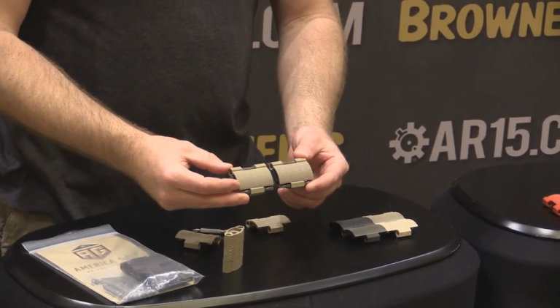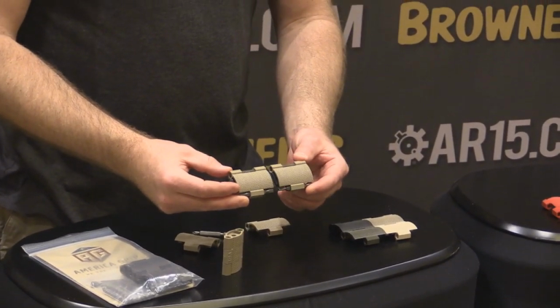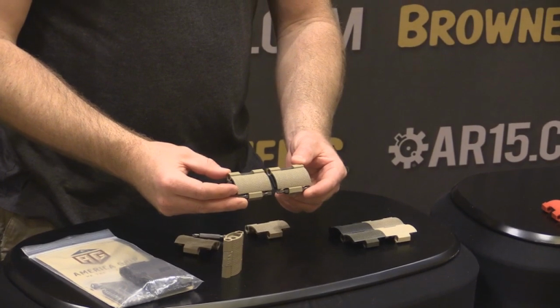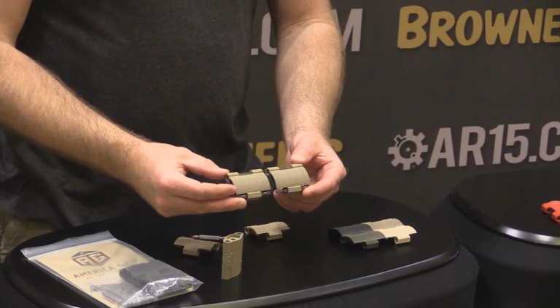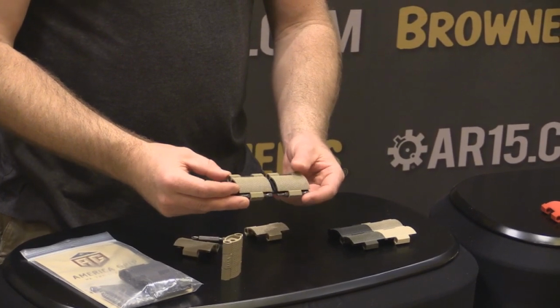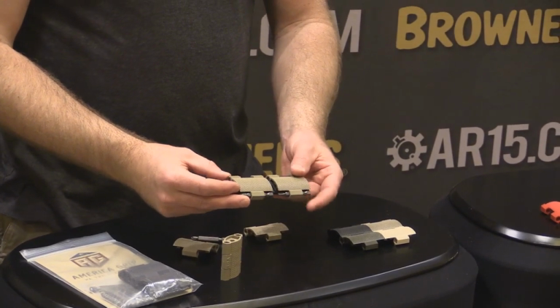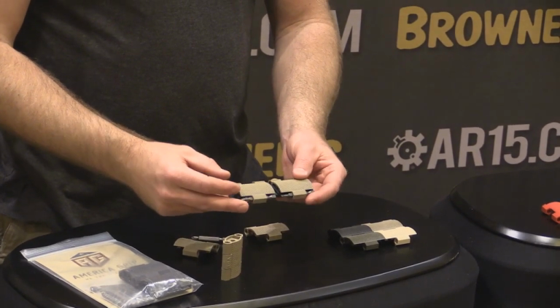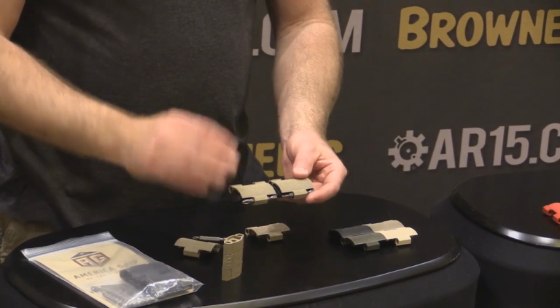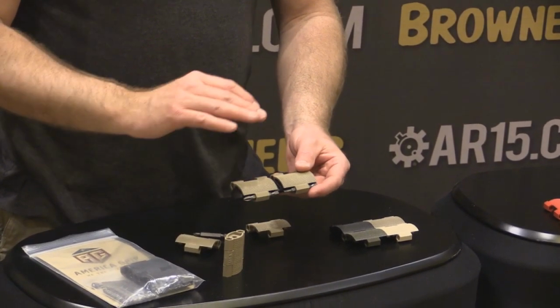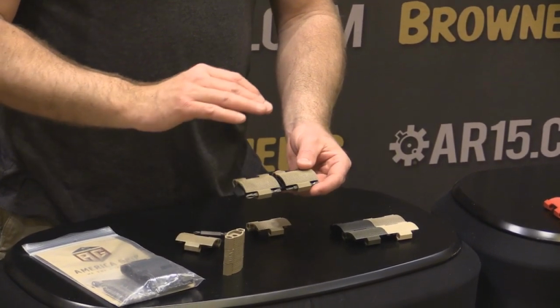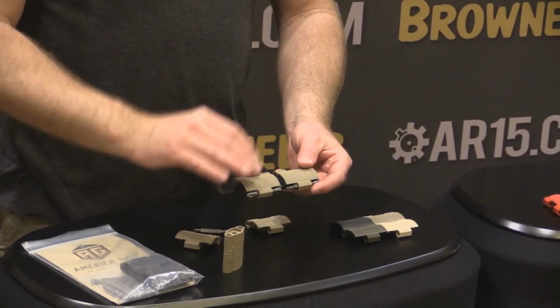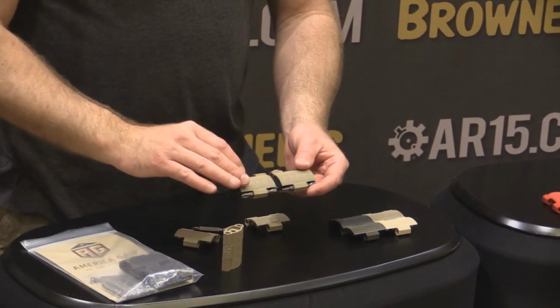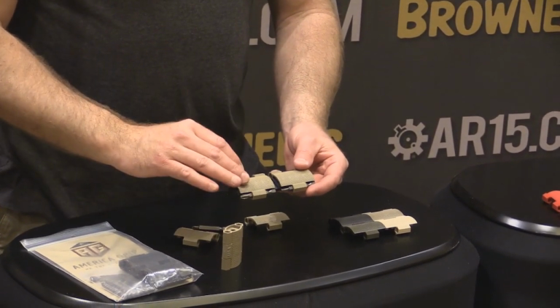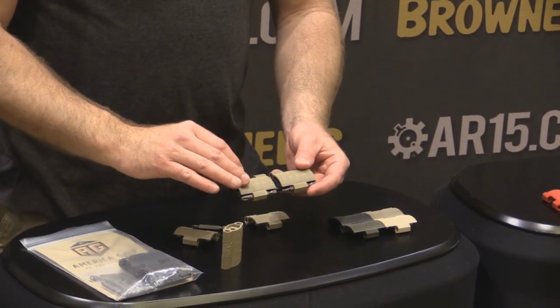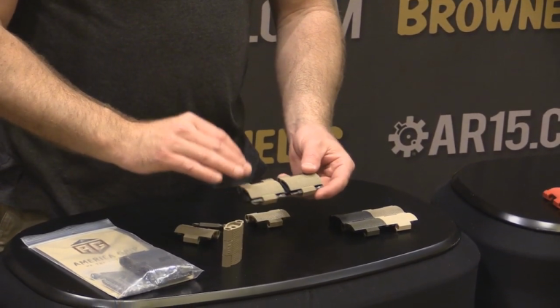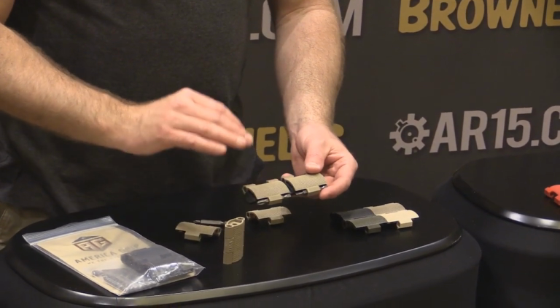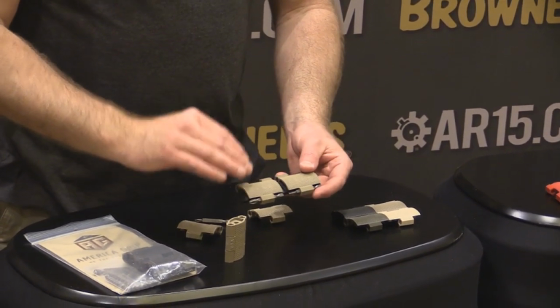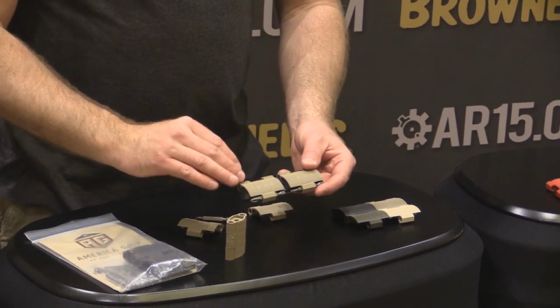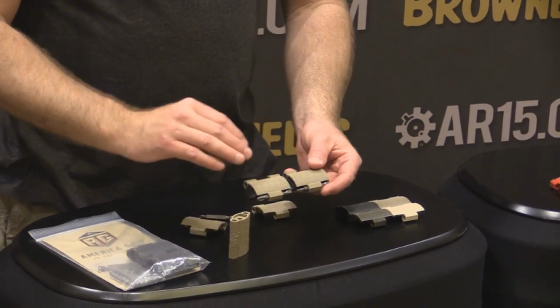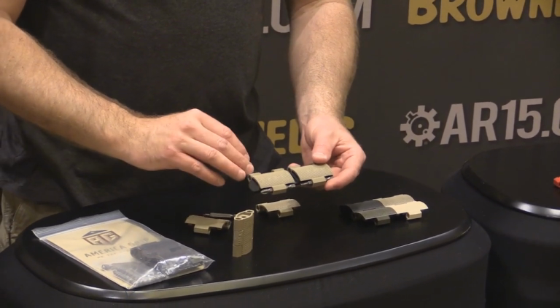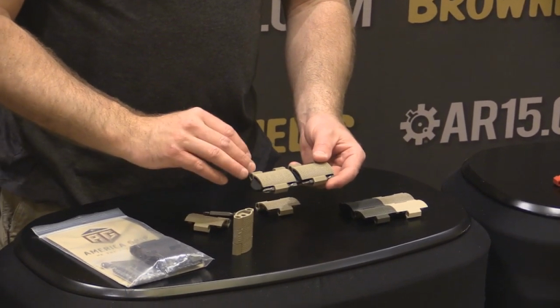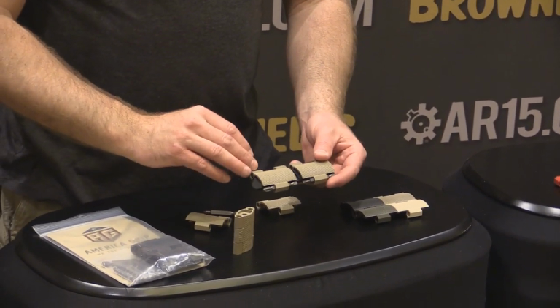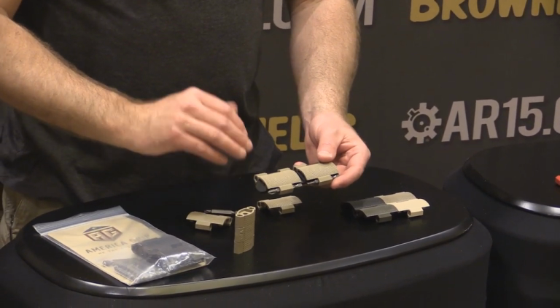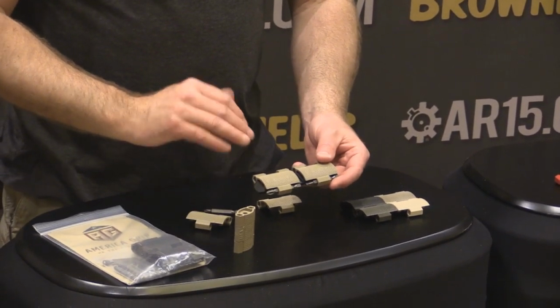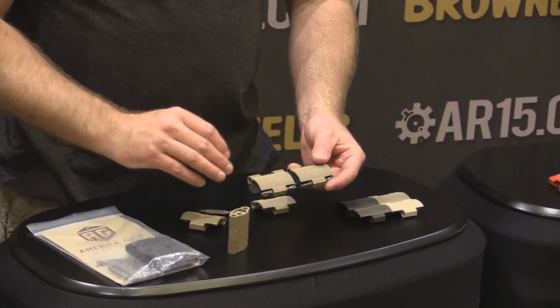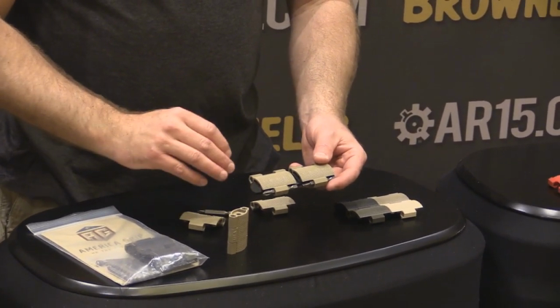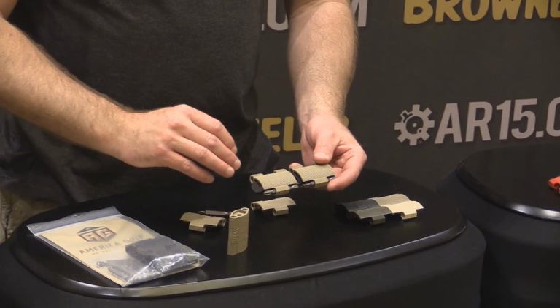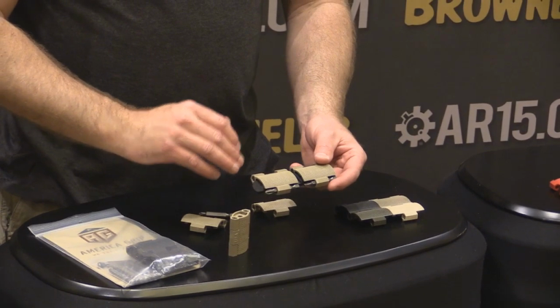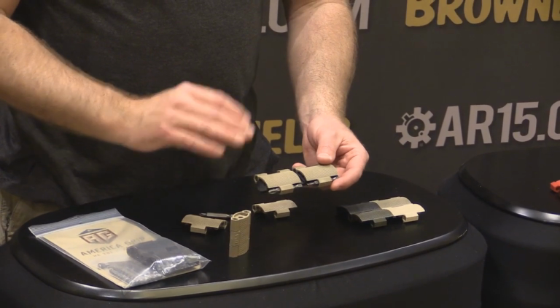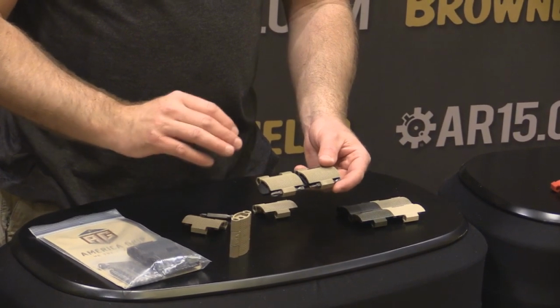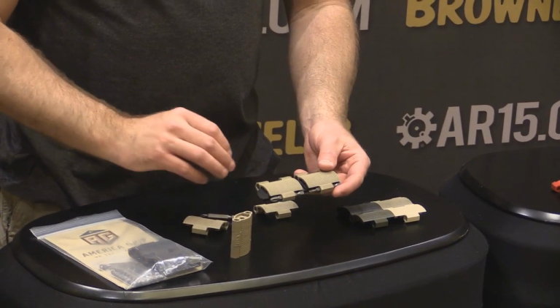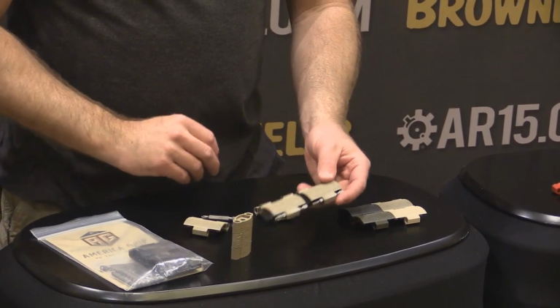The cool part about this is that these are going to take a lot of abuse. This is a very robust ABS system. It's not going to break on you. It's not going to come apart.